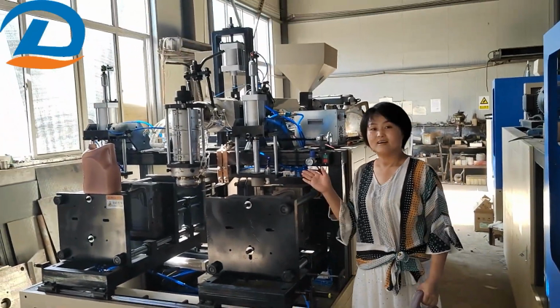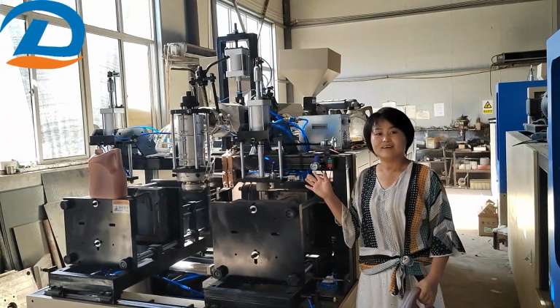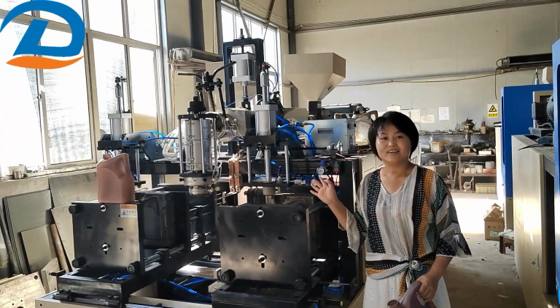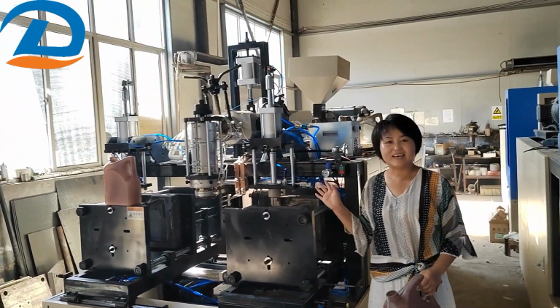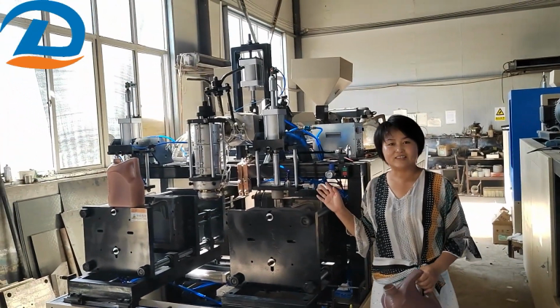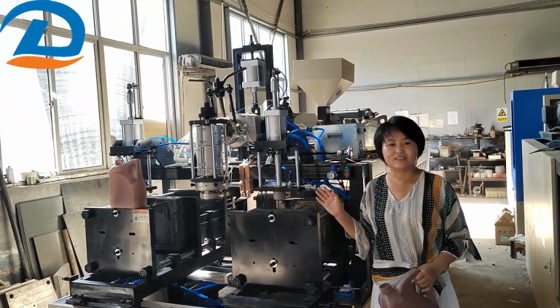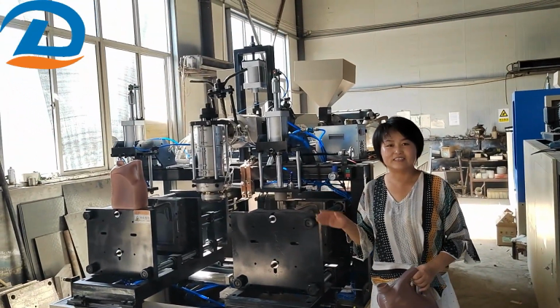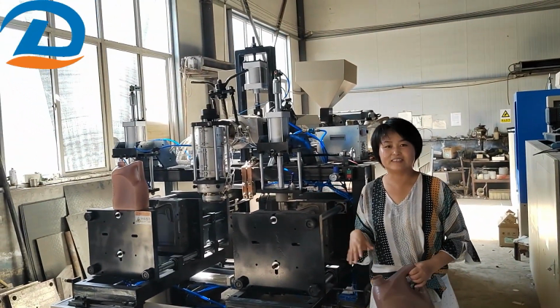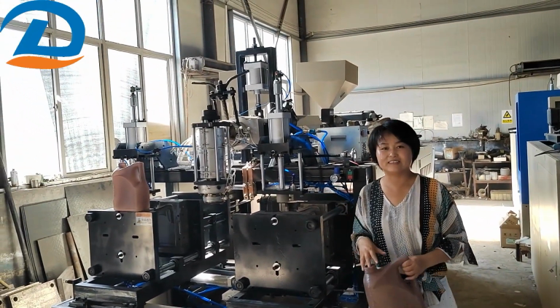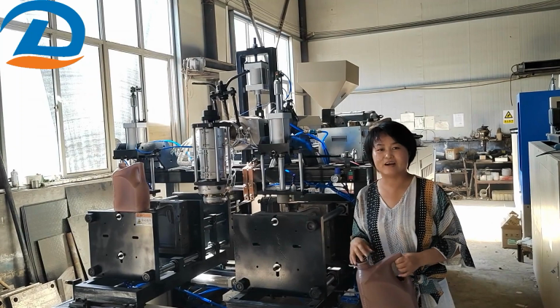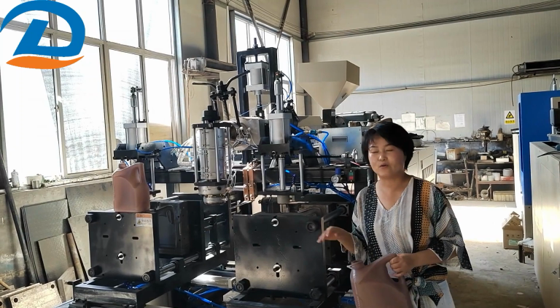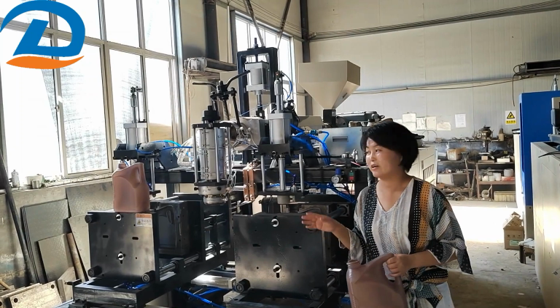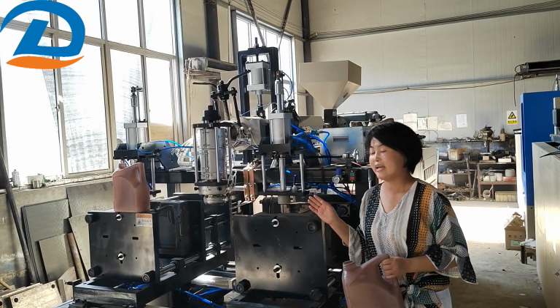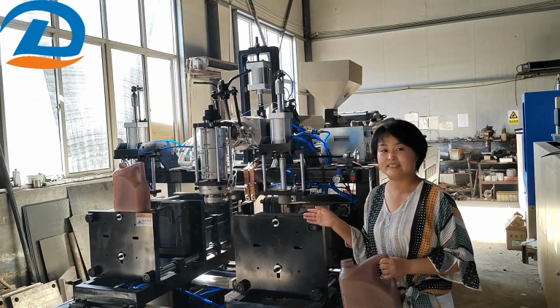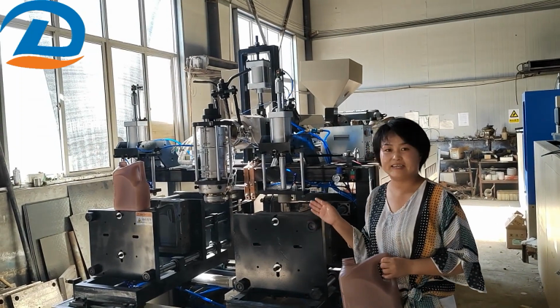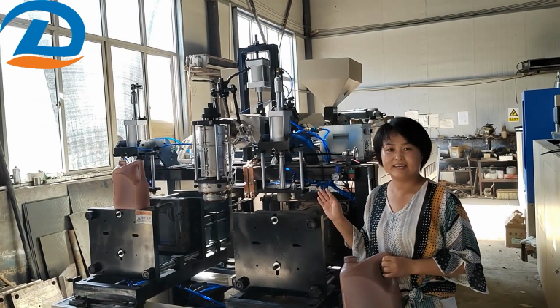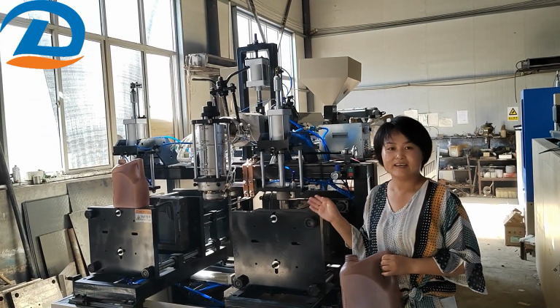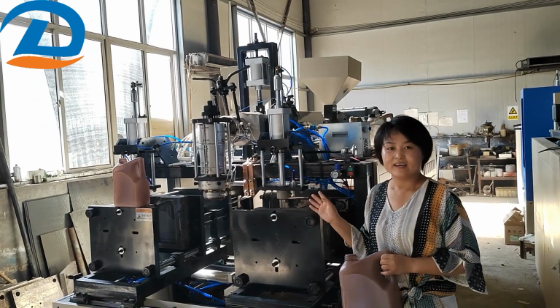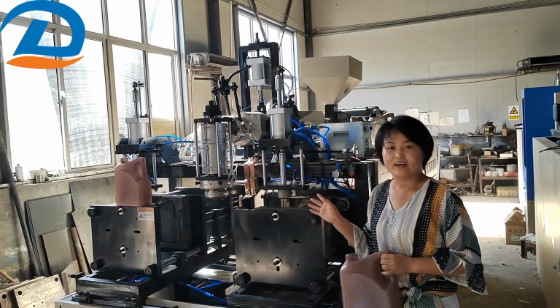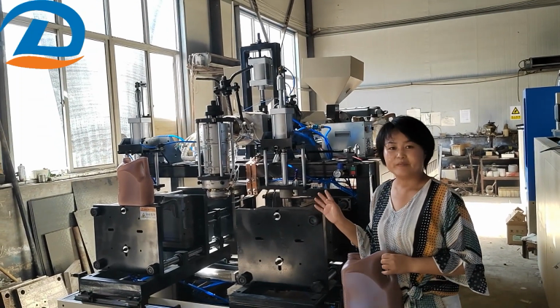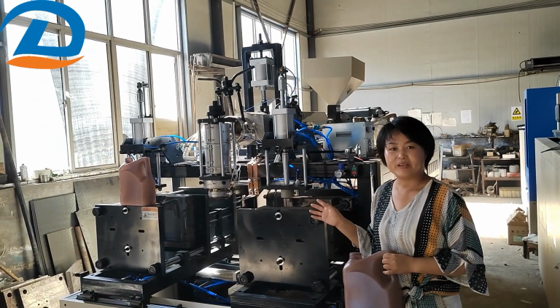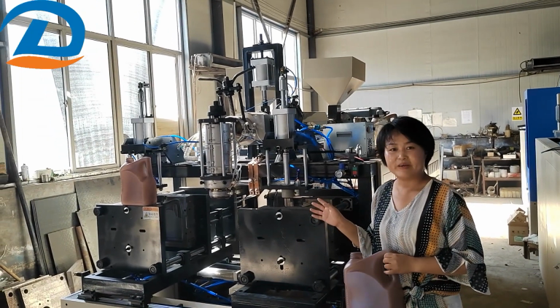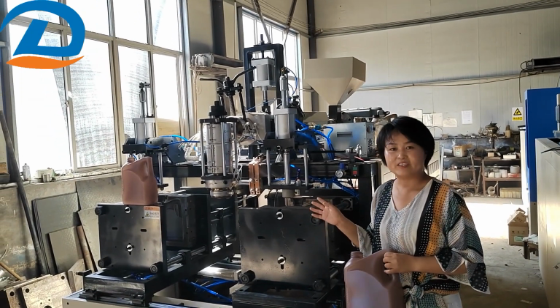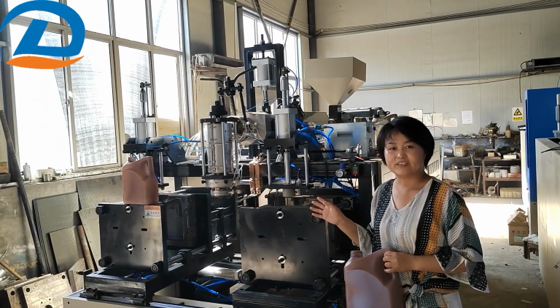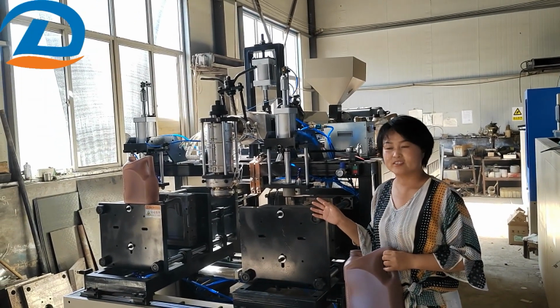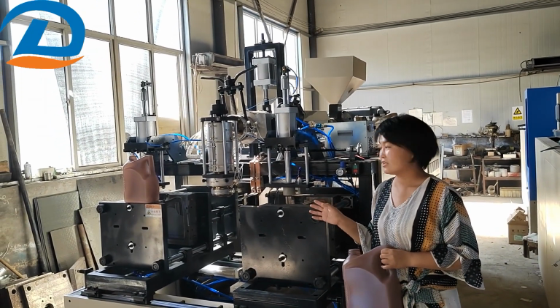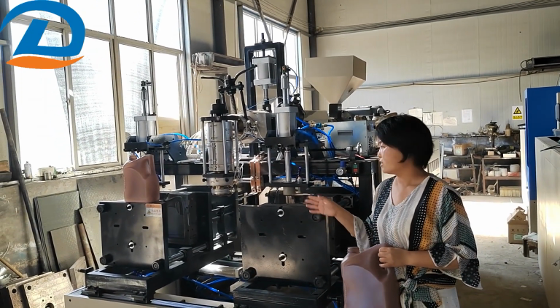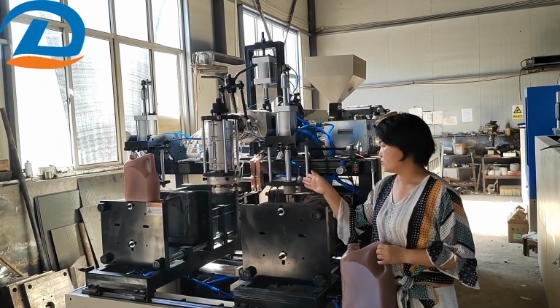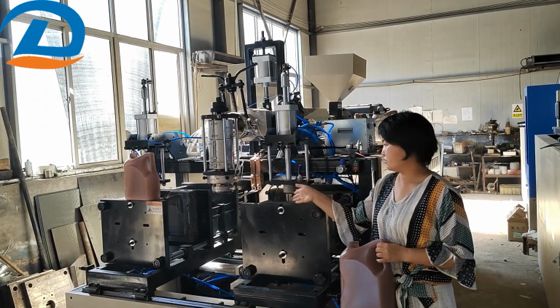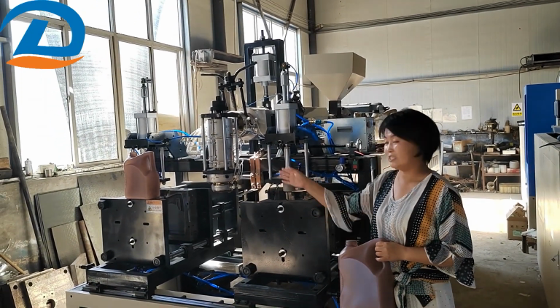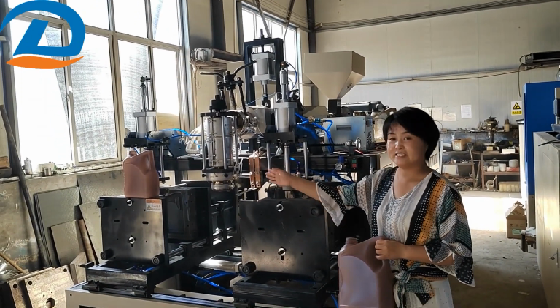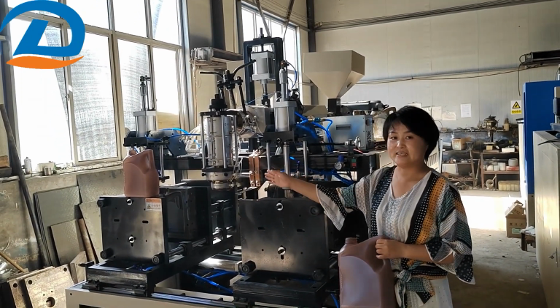Okay, so this is our demonstration of the machine.